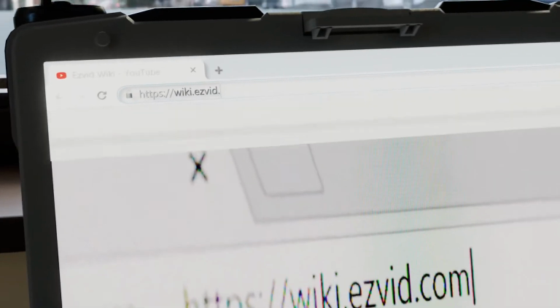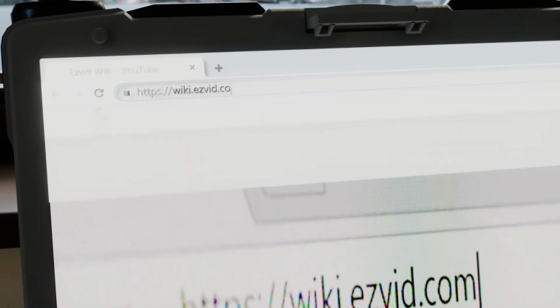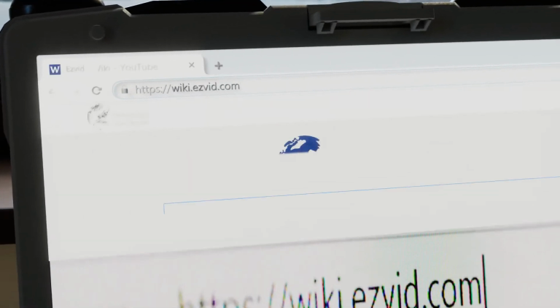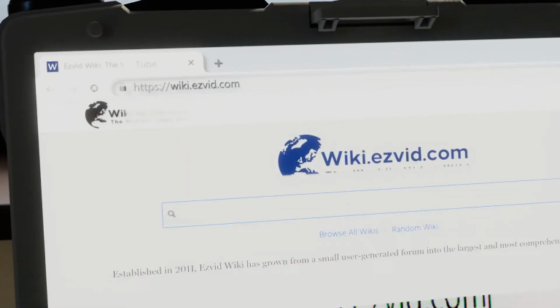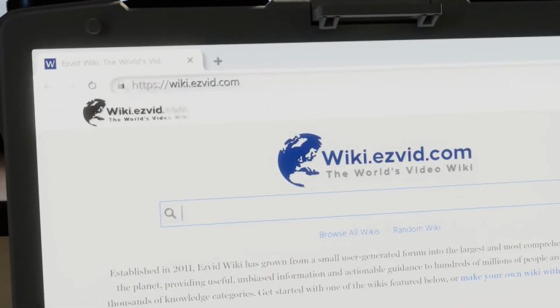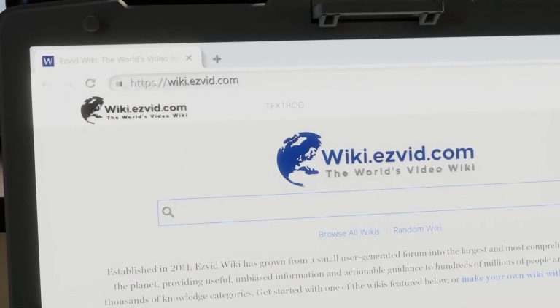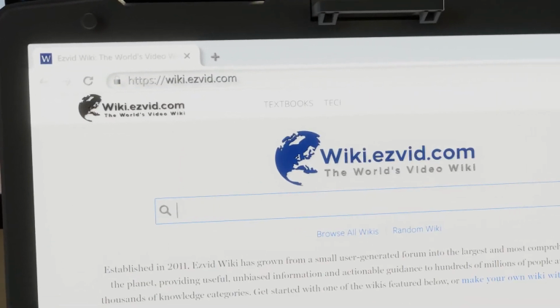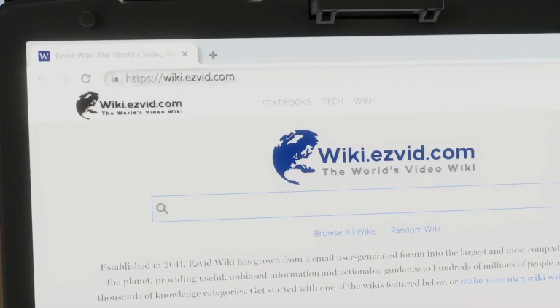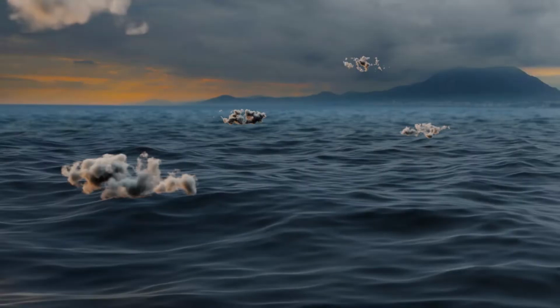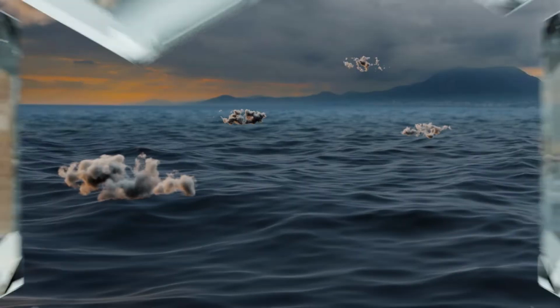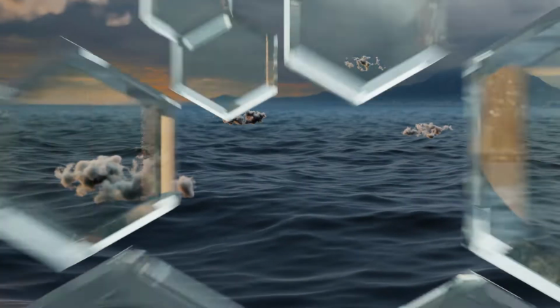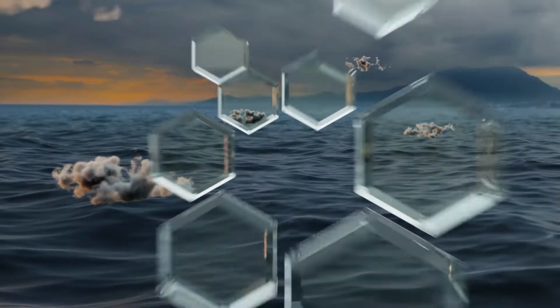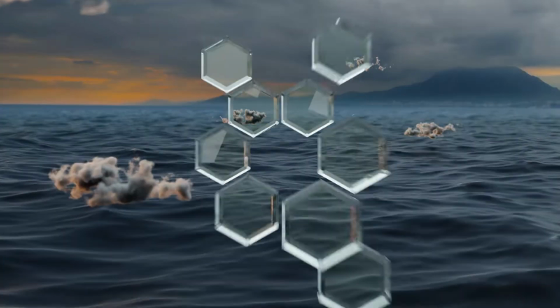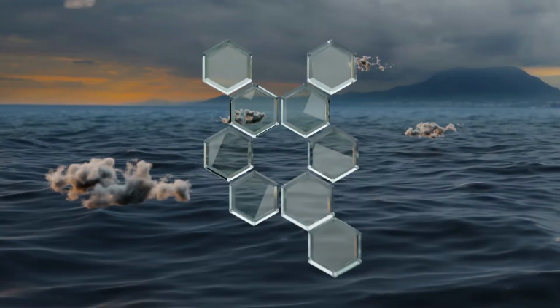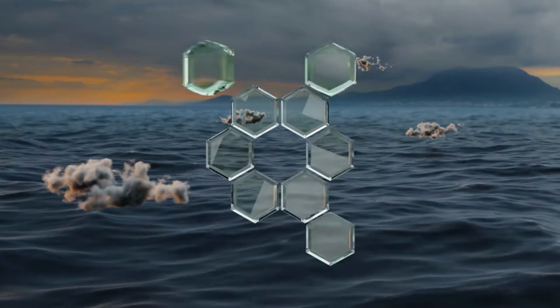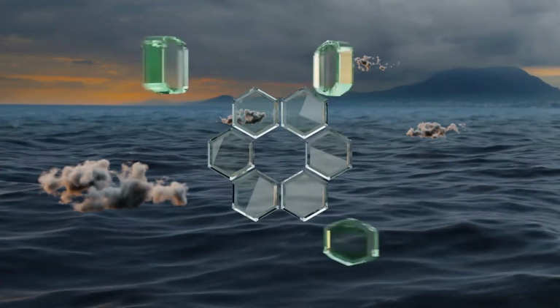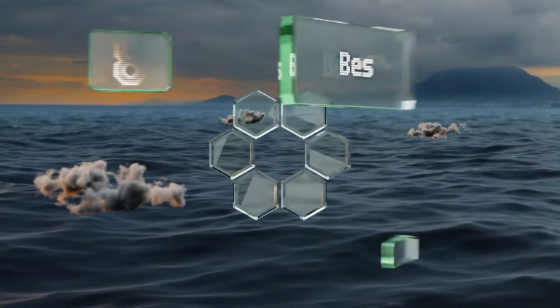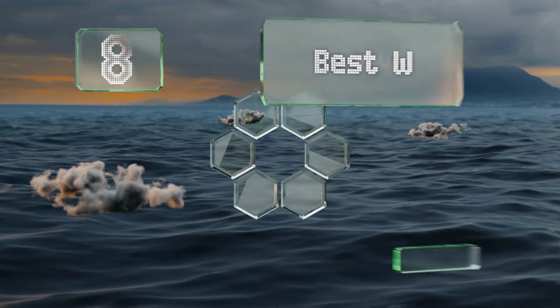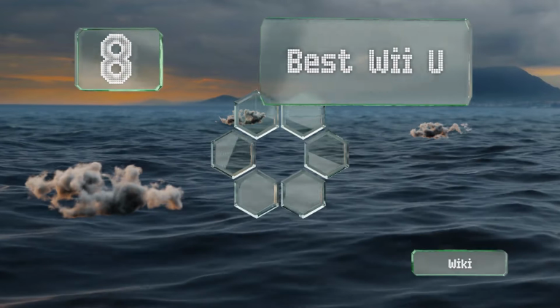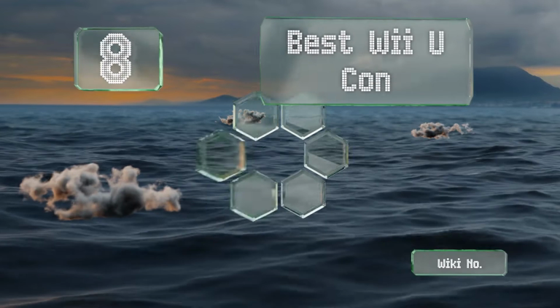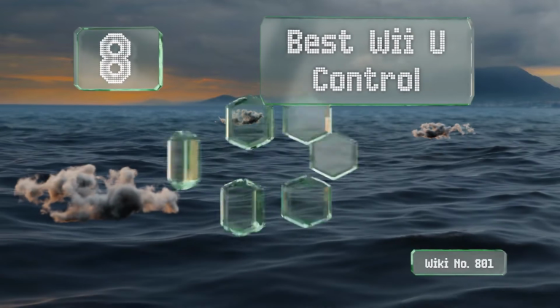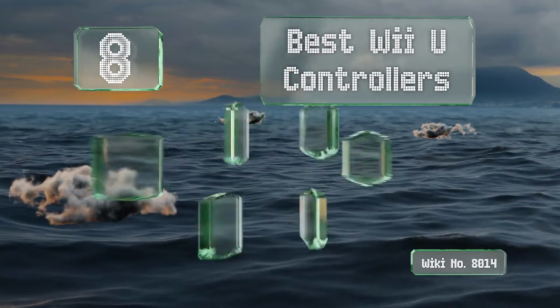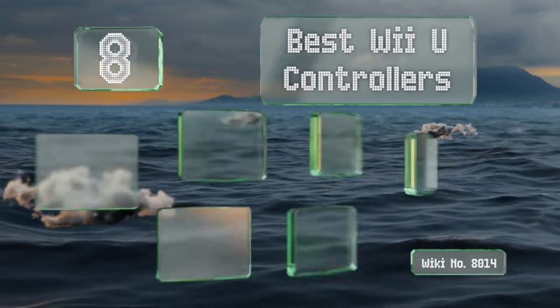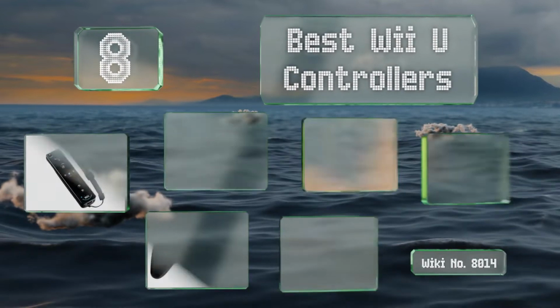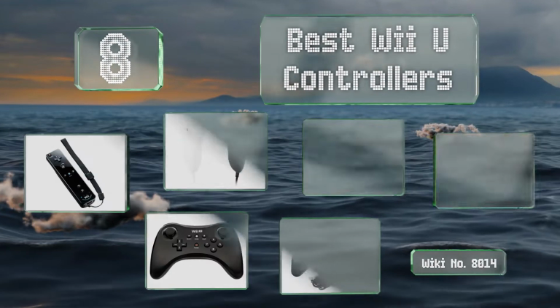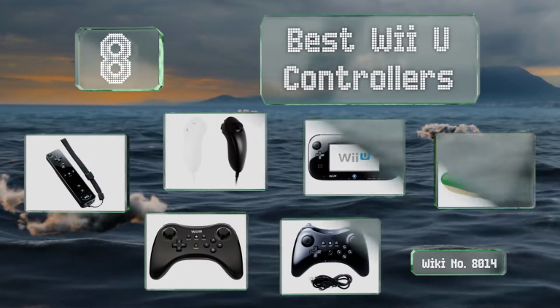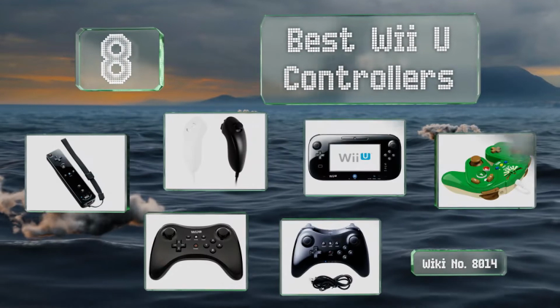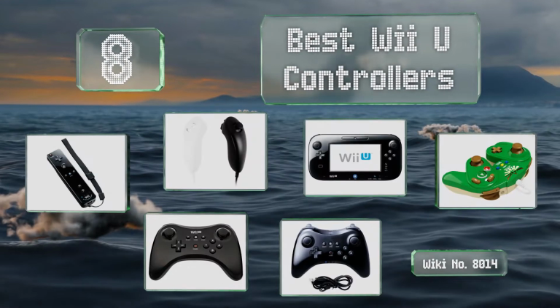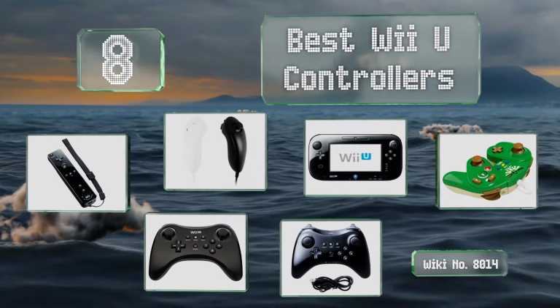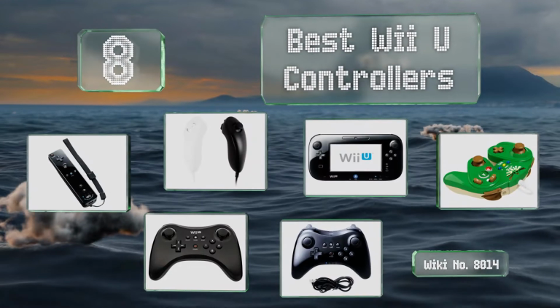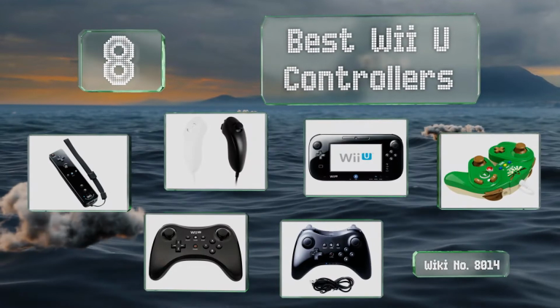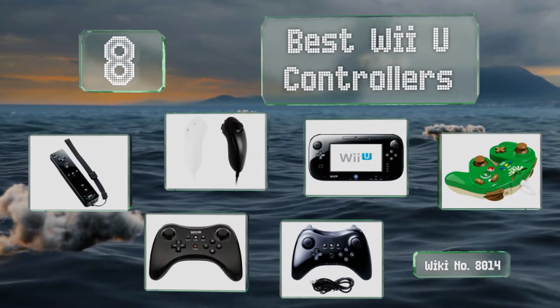EasyVid presents the eight best Wii U controllers. Let's get started with the list.